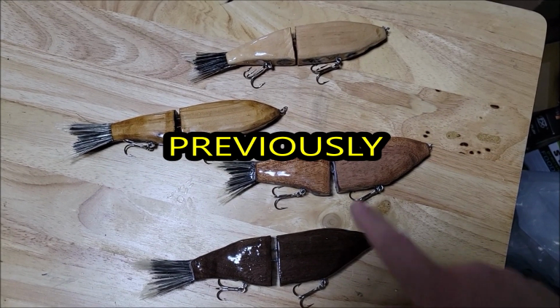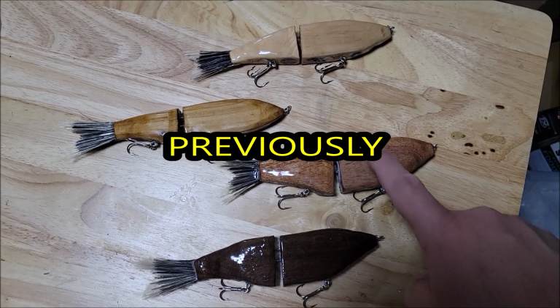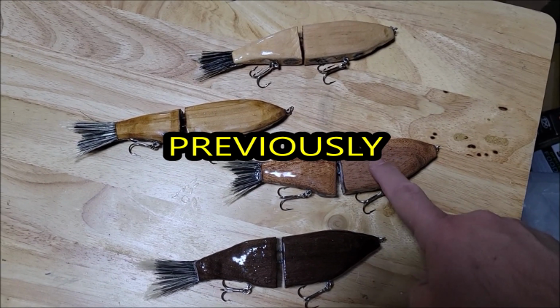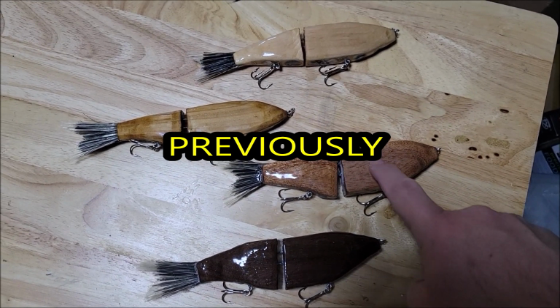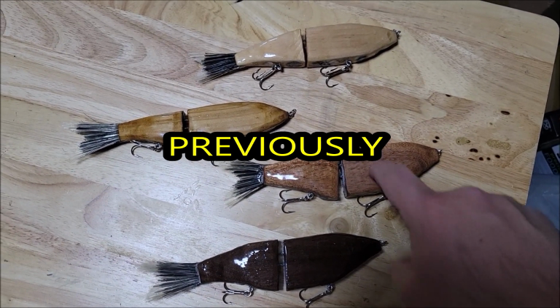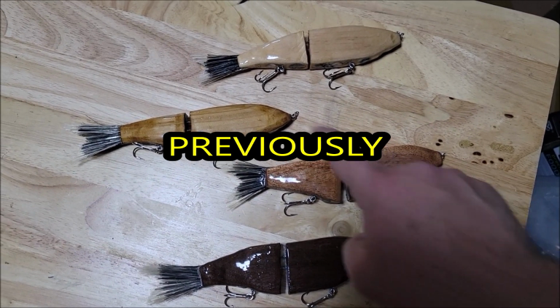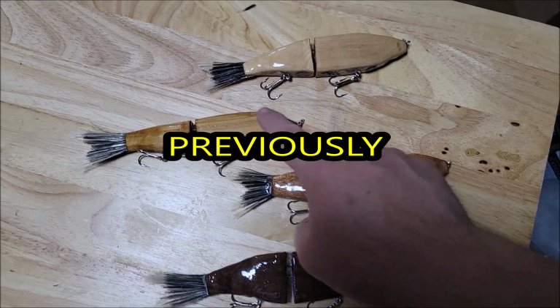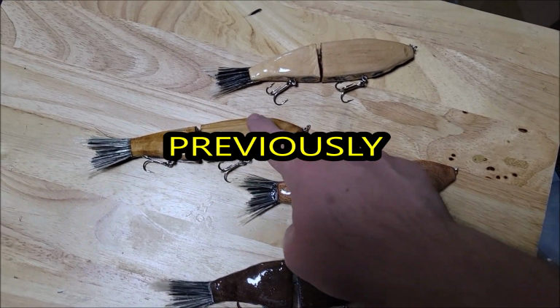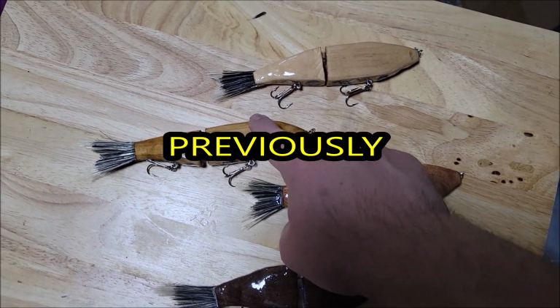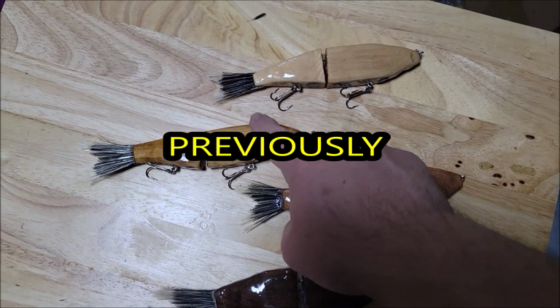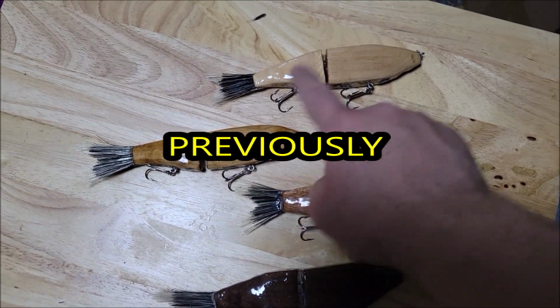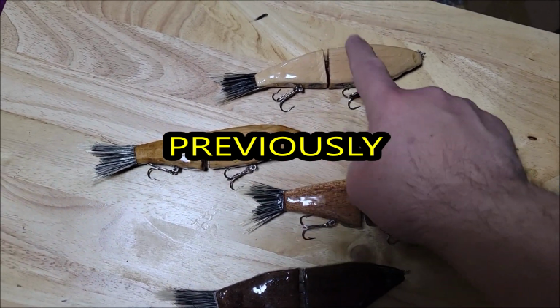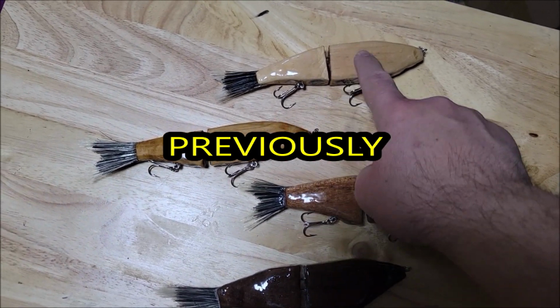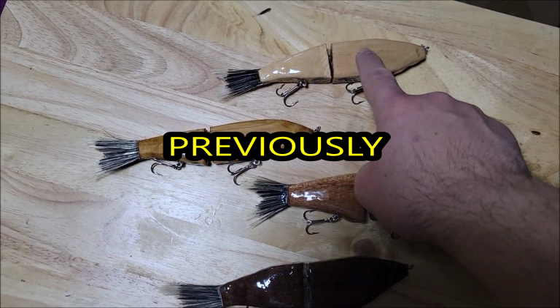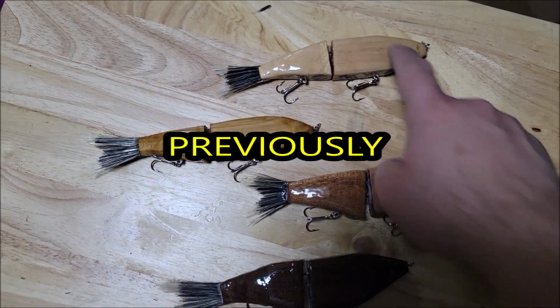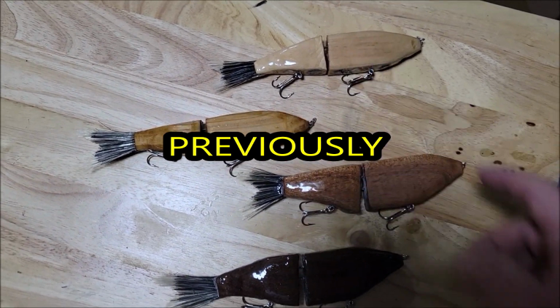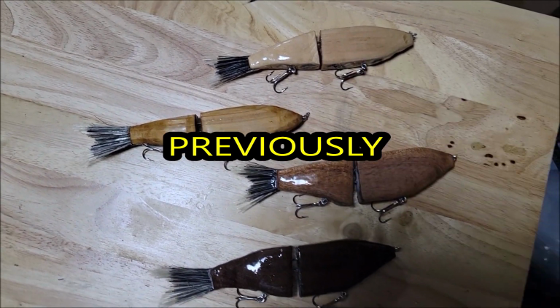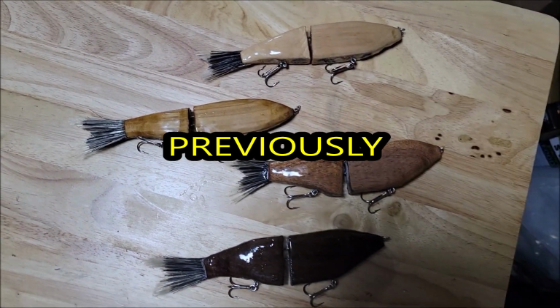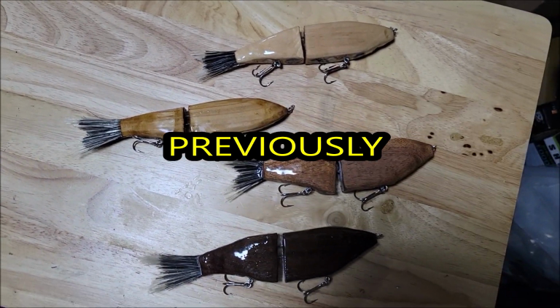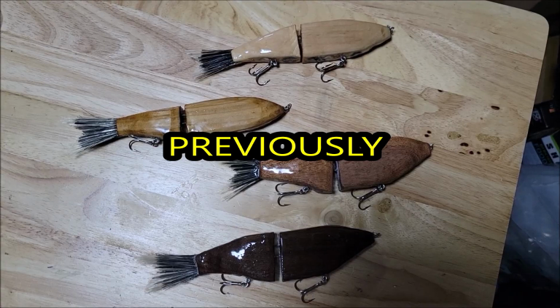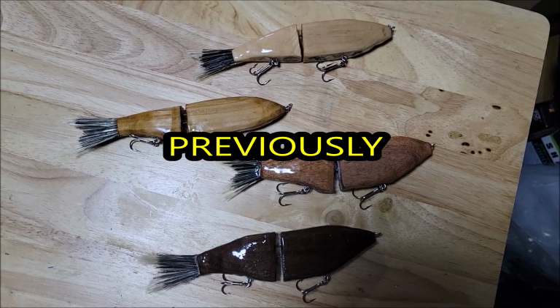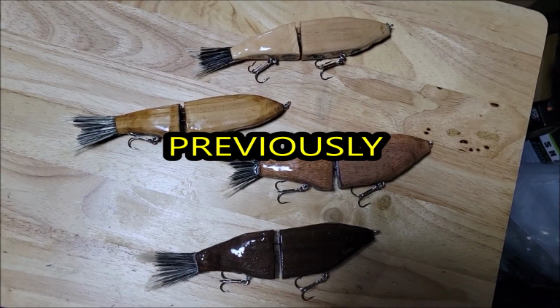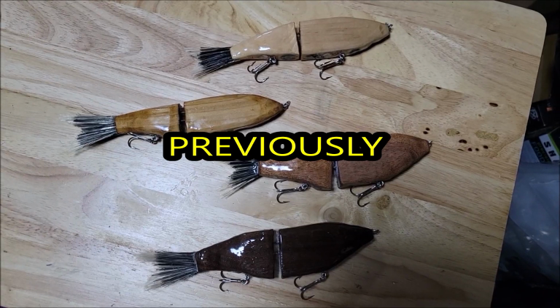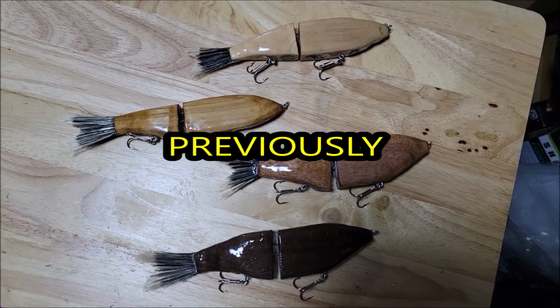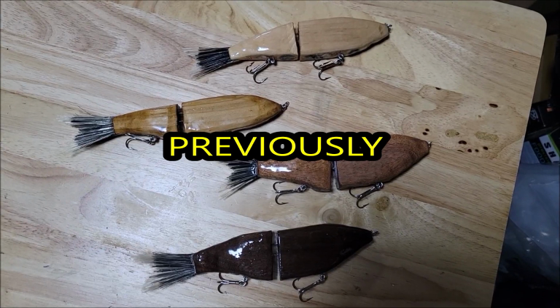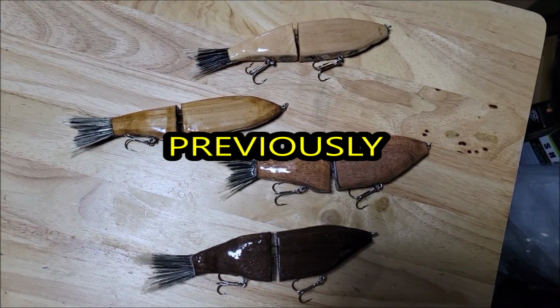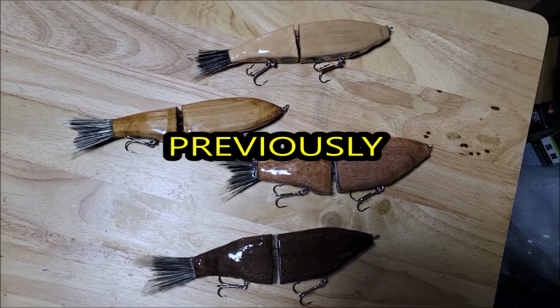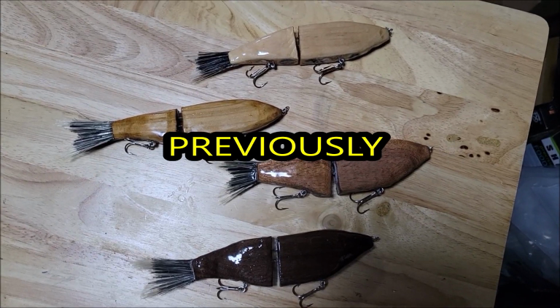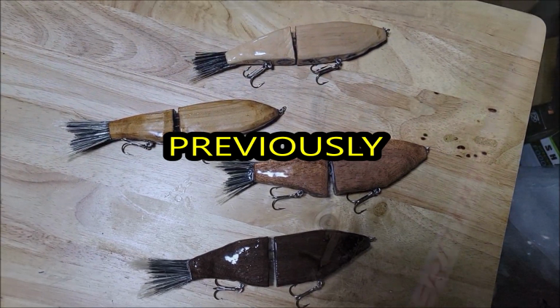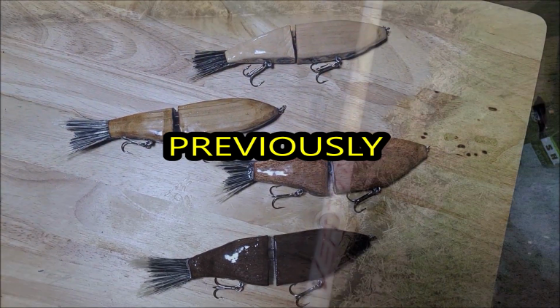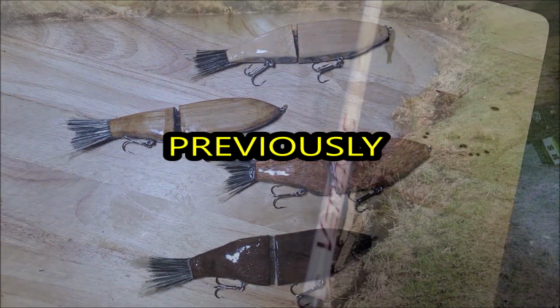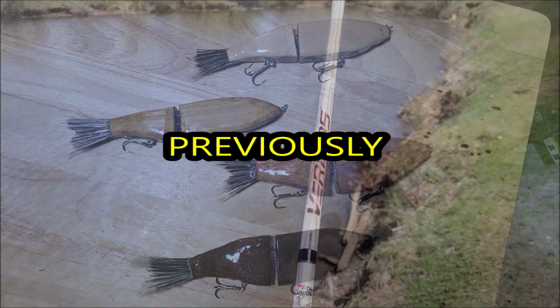Walnut, mahogany, cypress, pine. We're gonna see which one swims best.